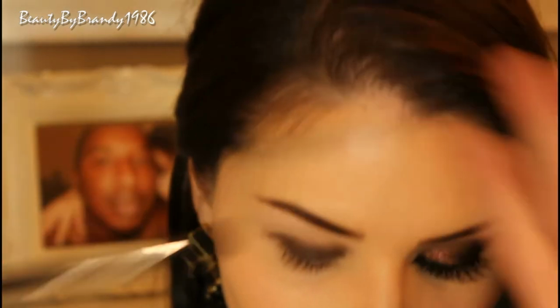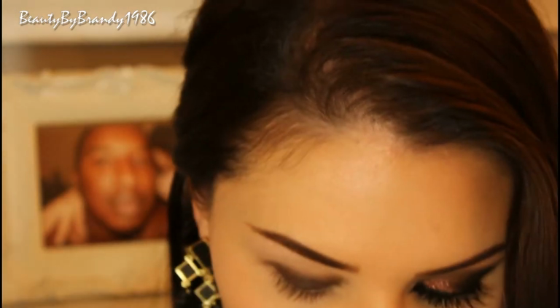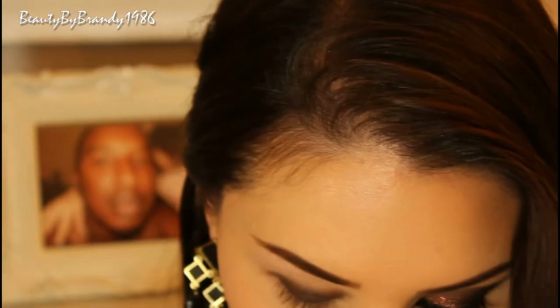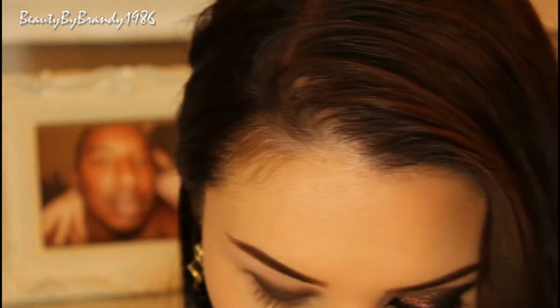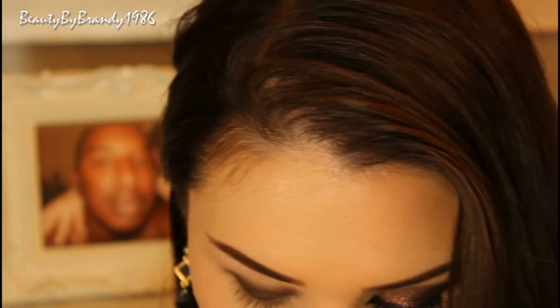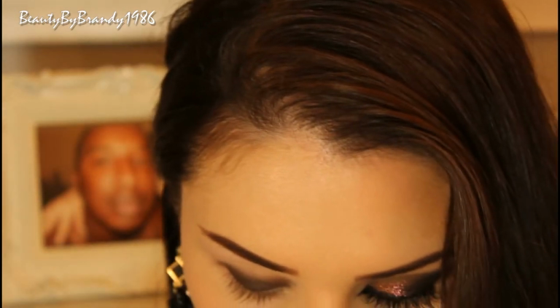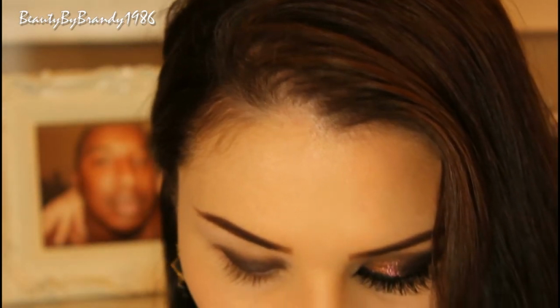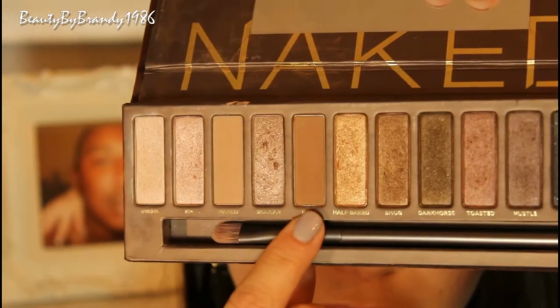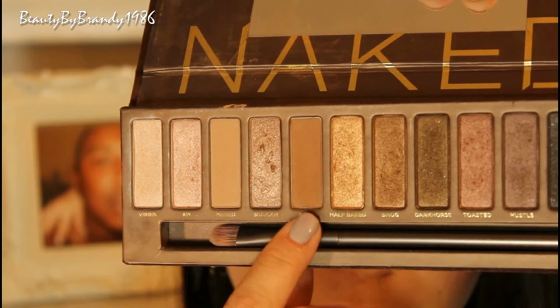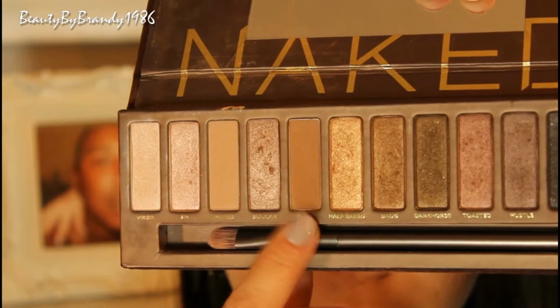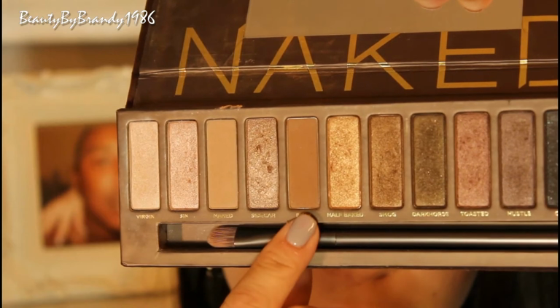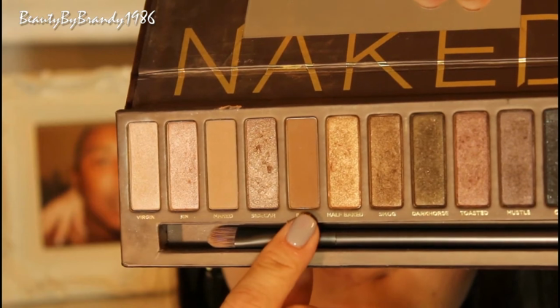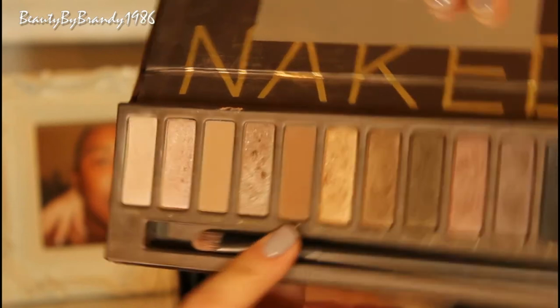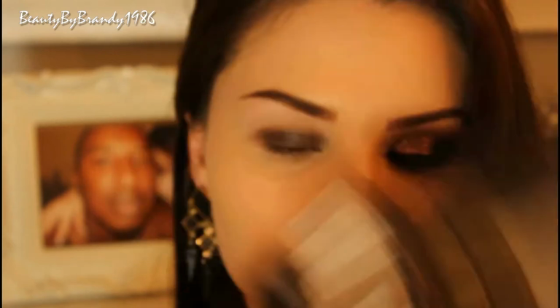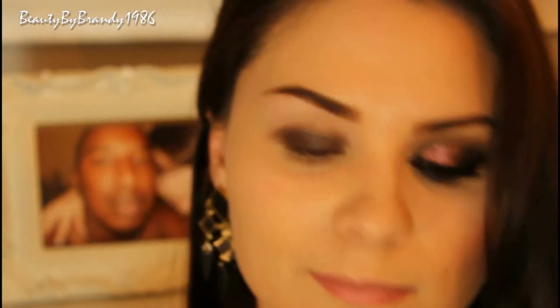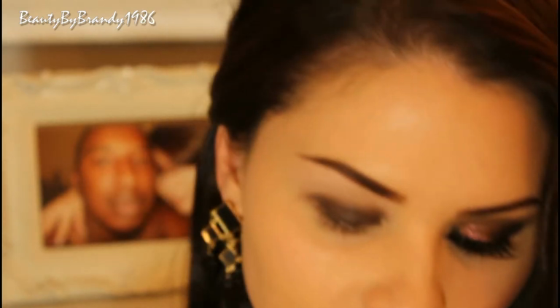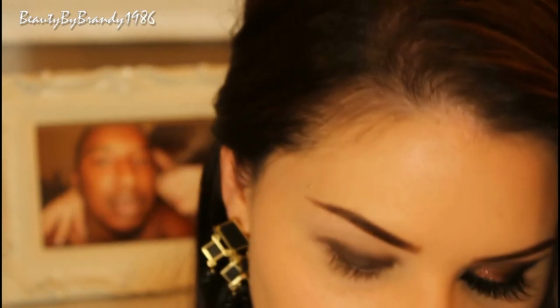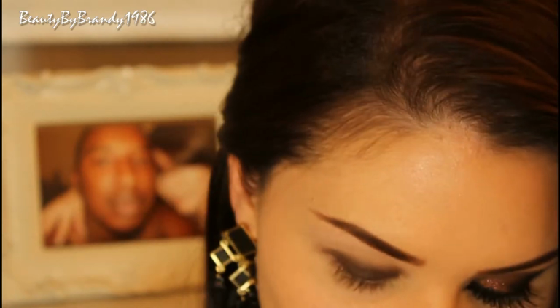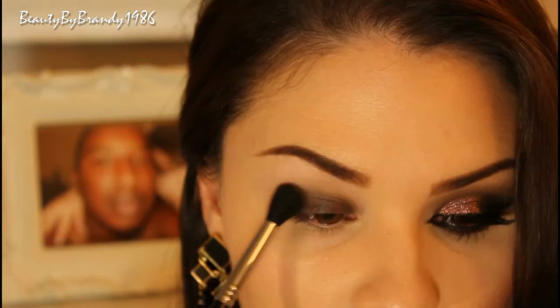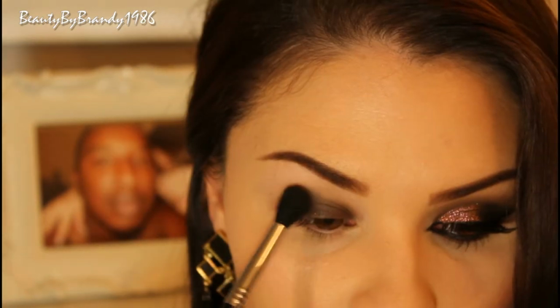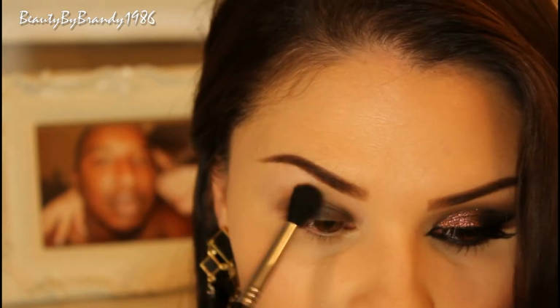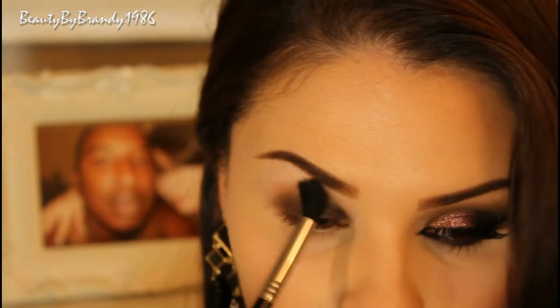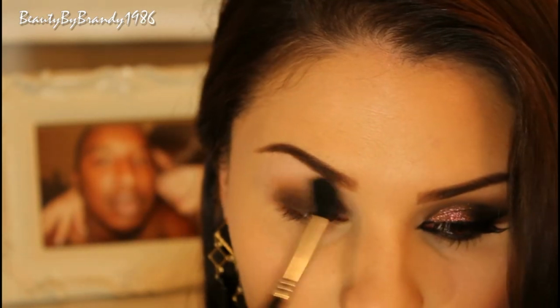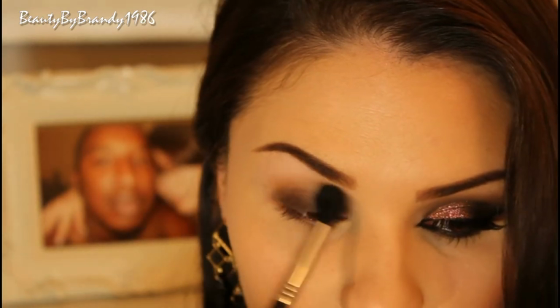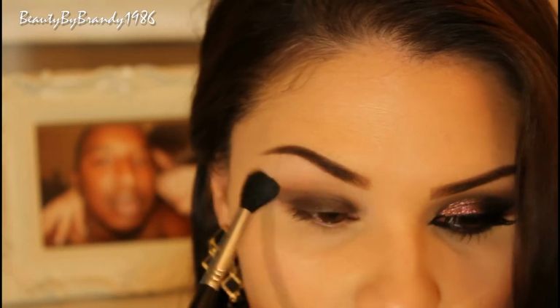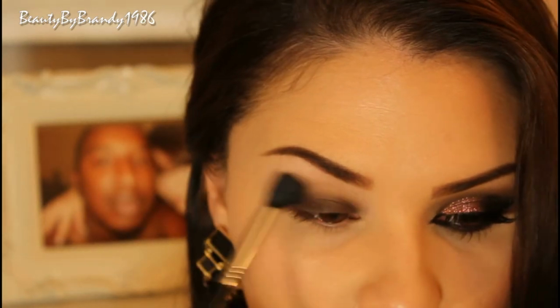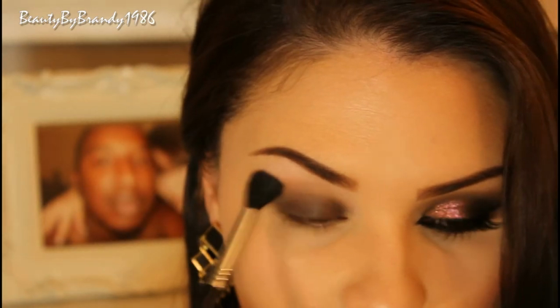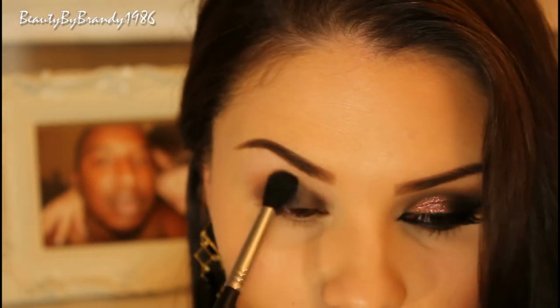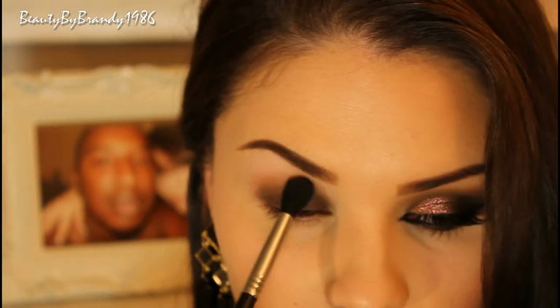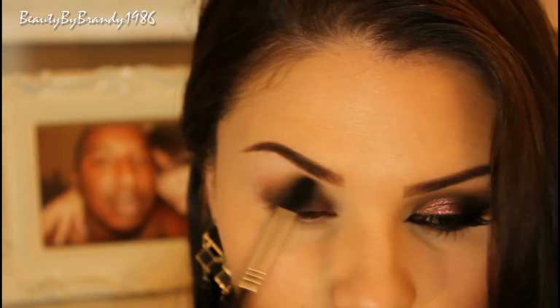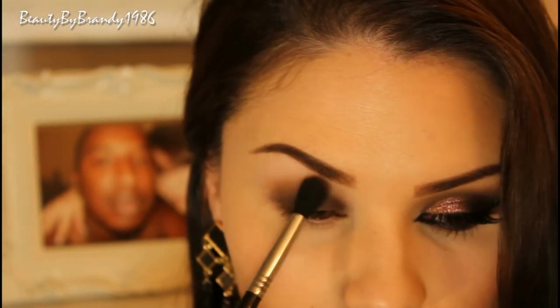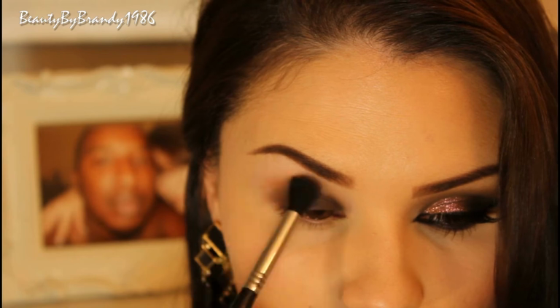Now I'm just going to take this blending brush from Sigma and Buck from the Naked One palette and start applying that to the crease. This is my transition color.